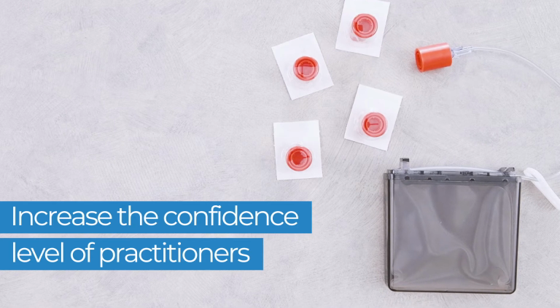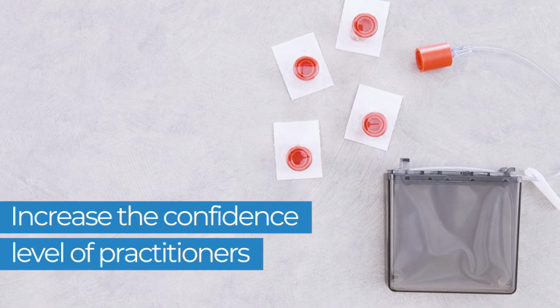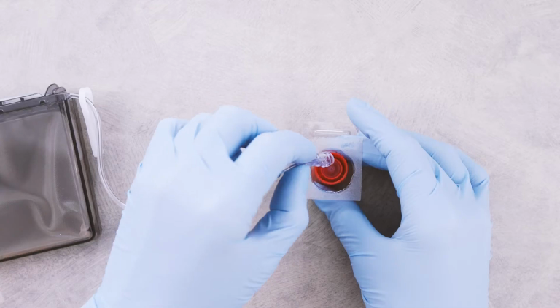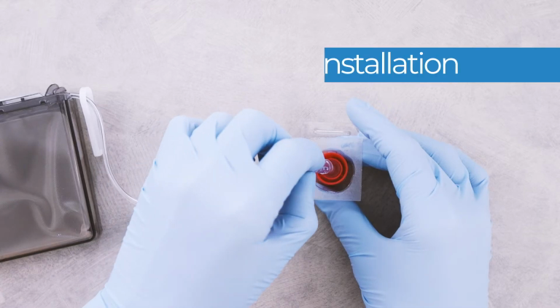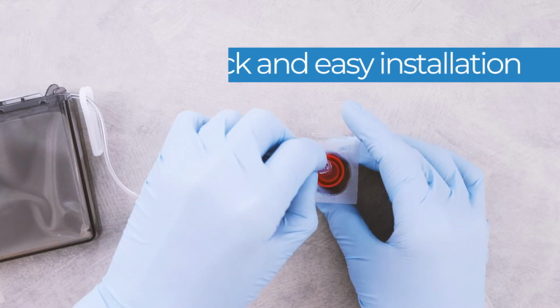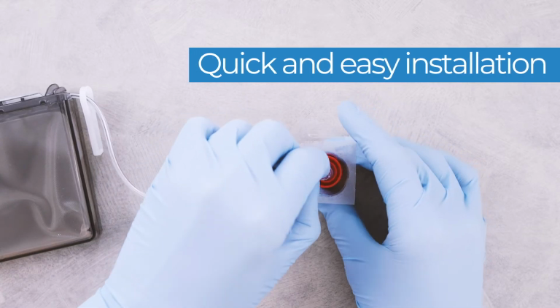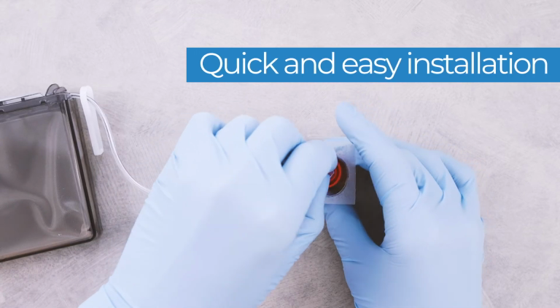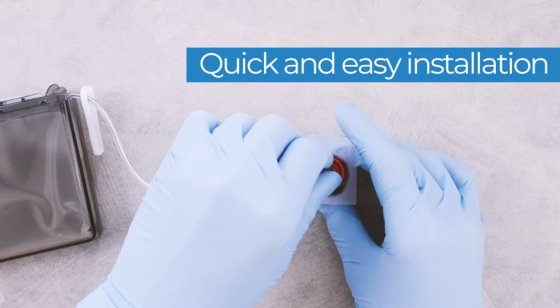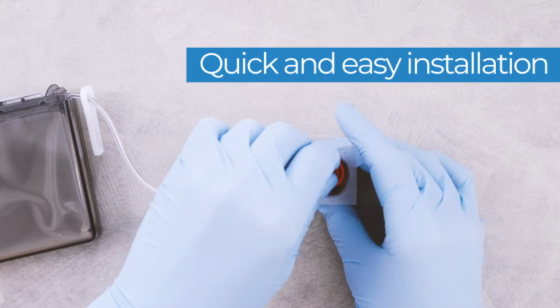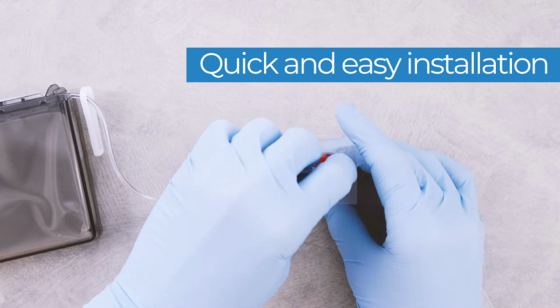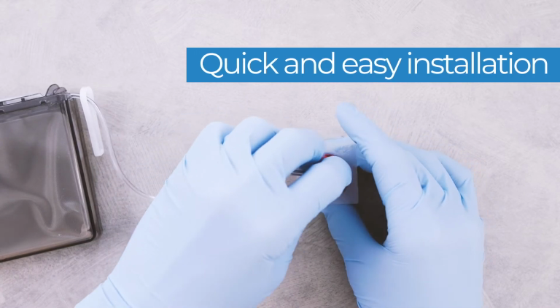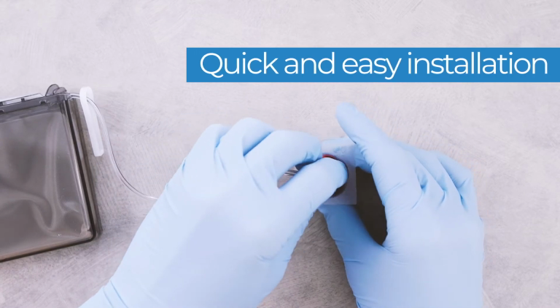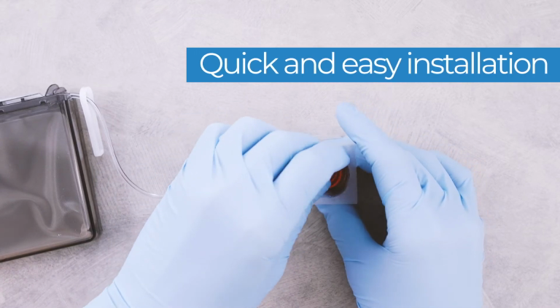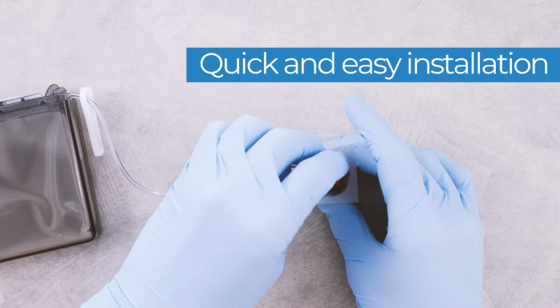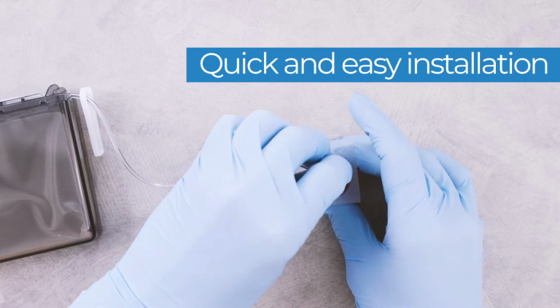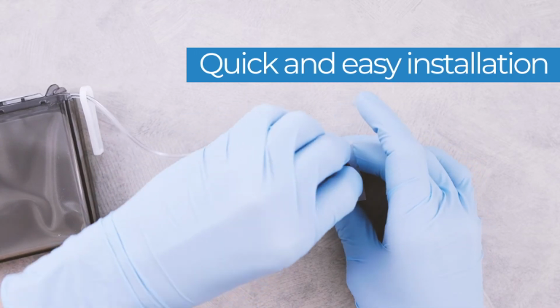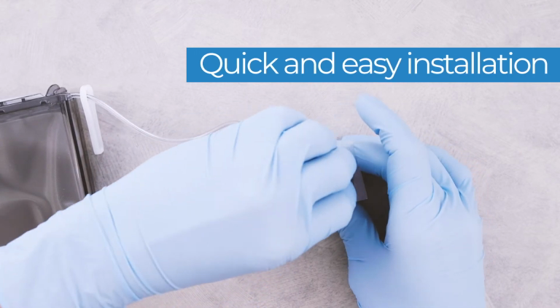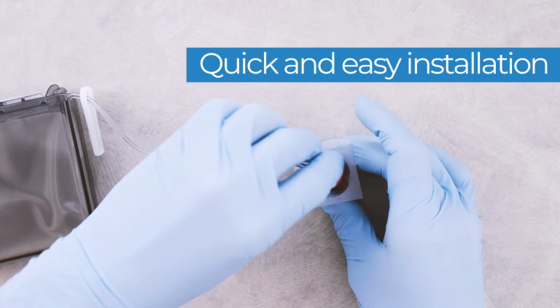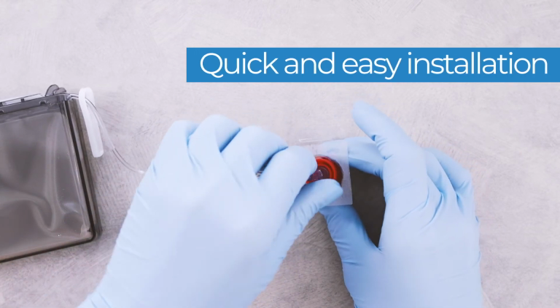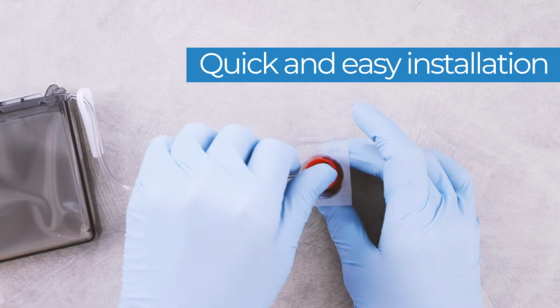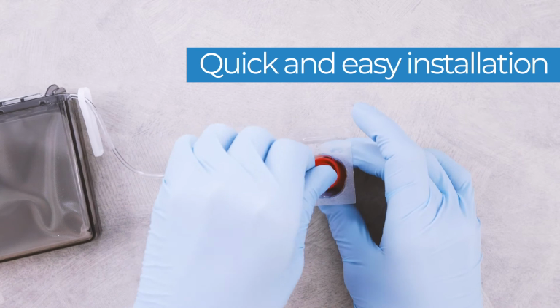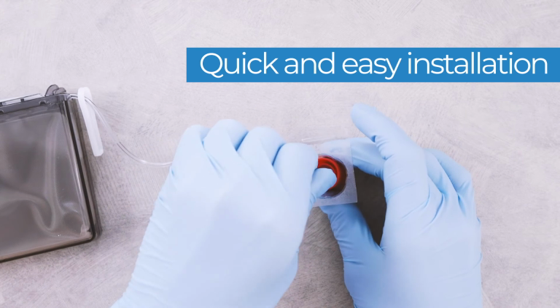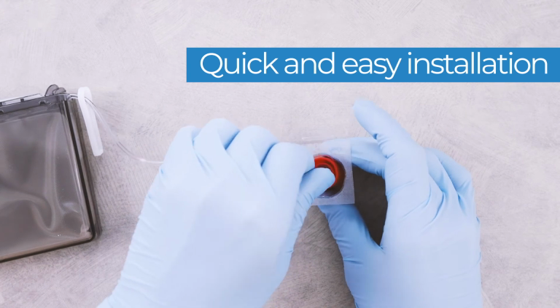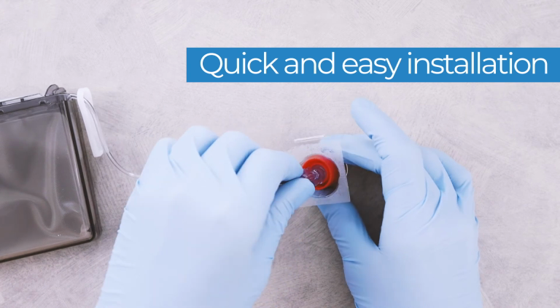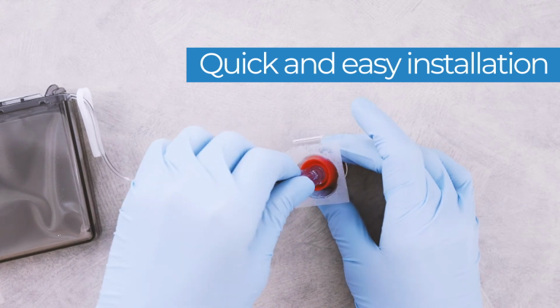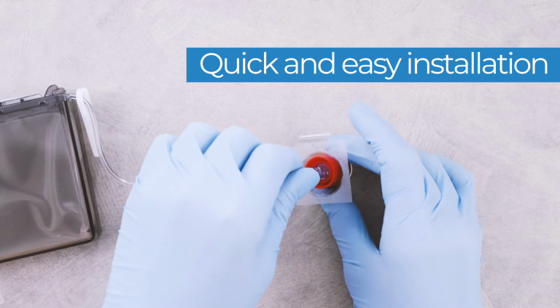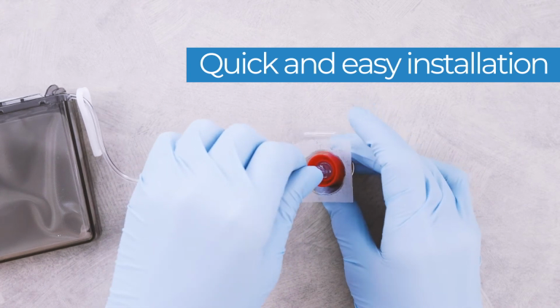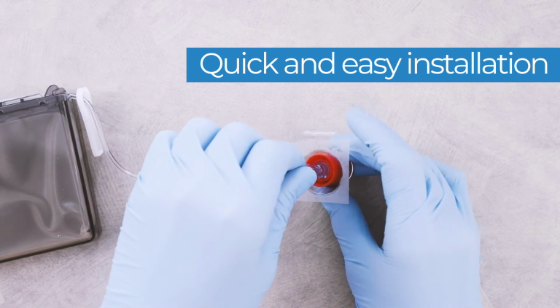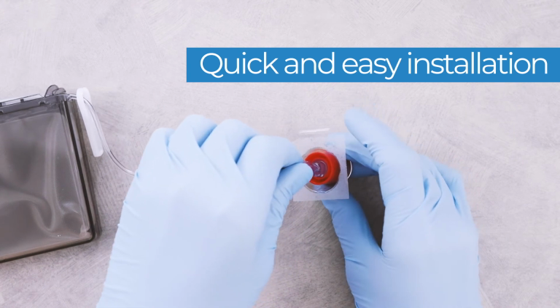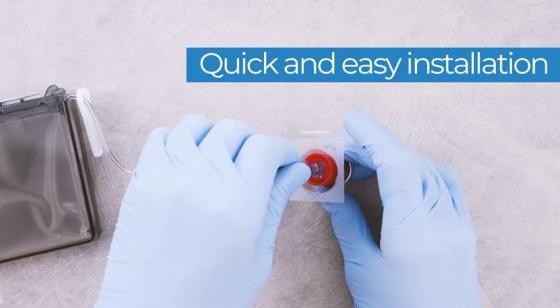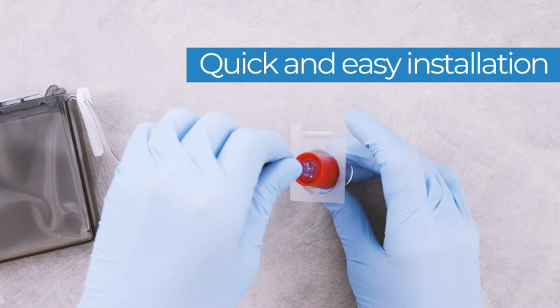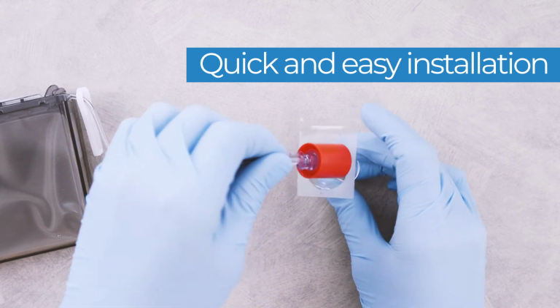To install, simply insert the female Lure connector into the cap and rotate clockwise.